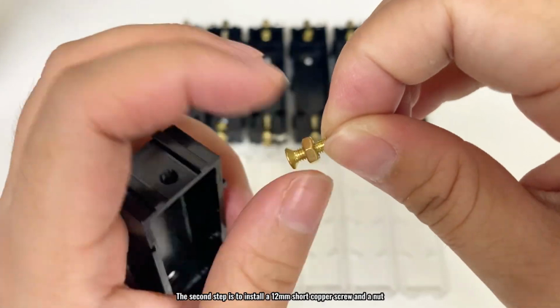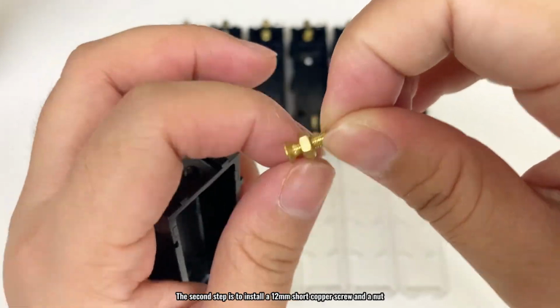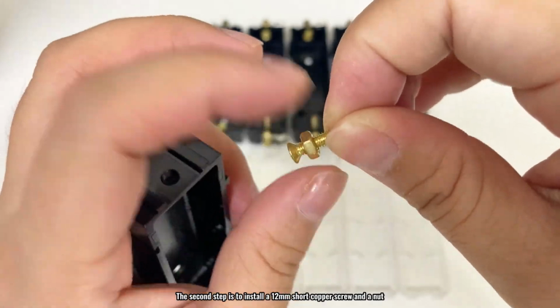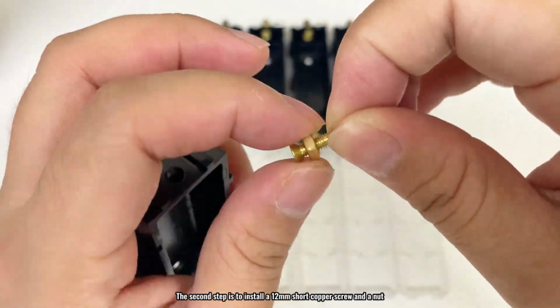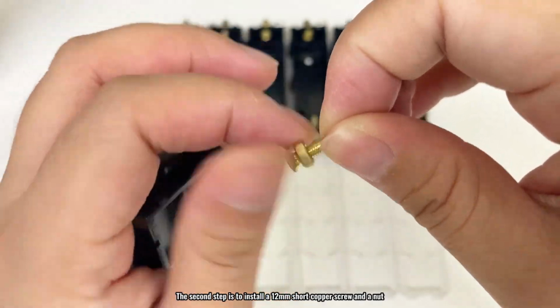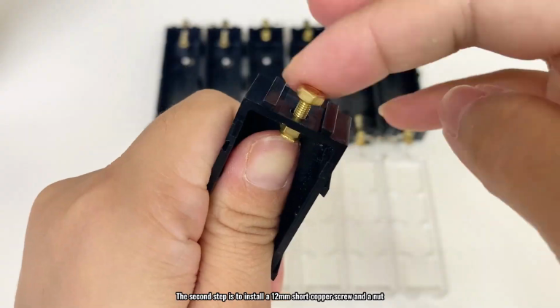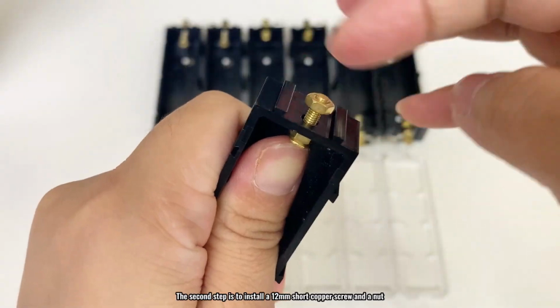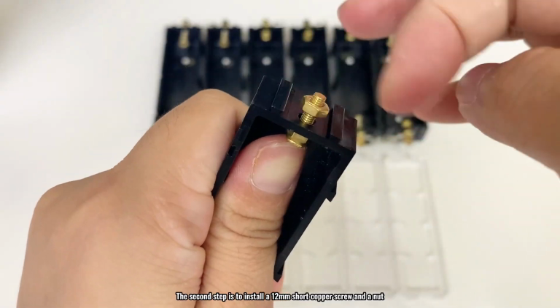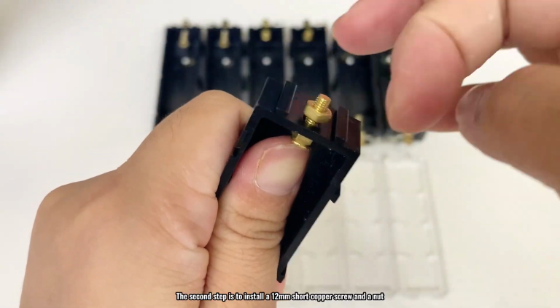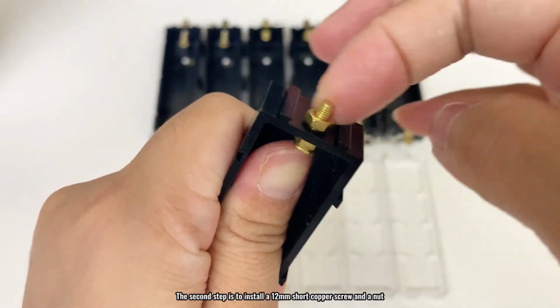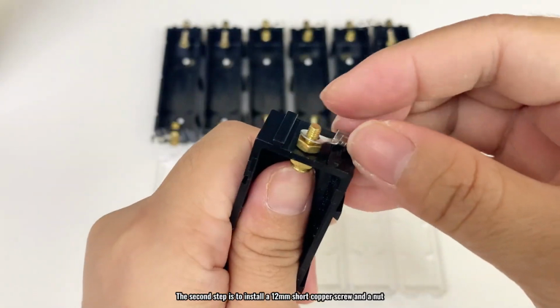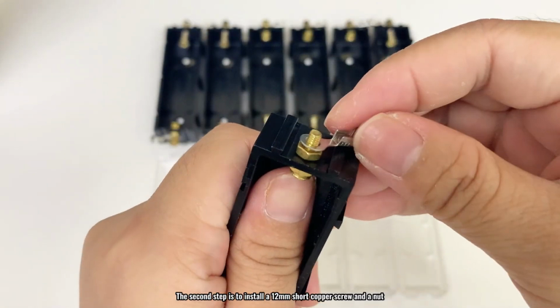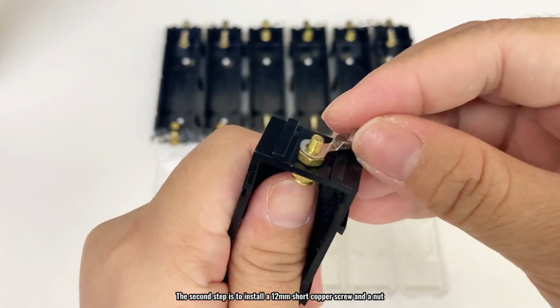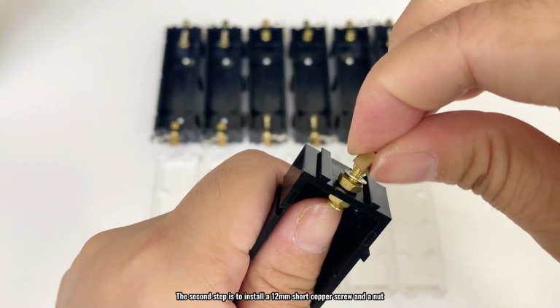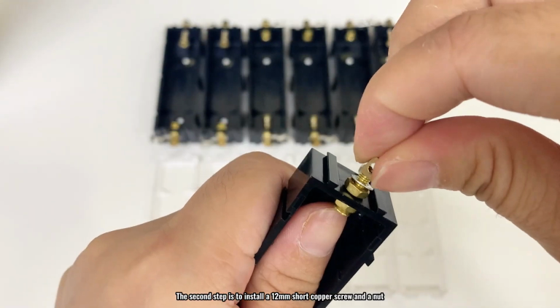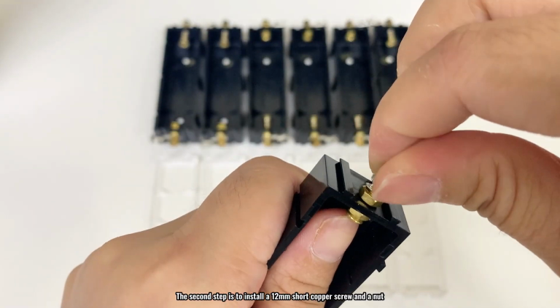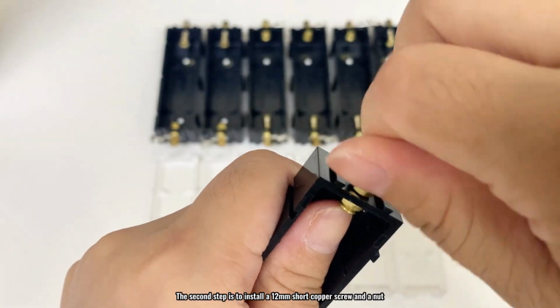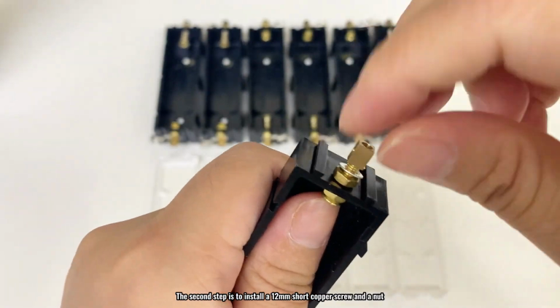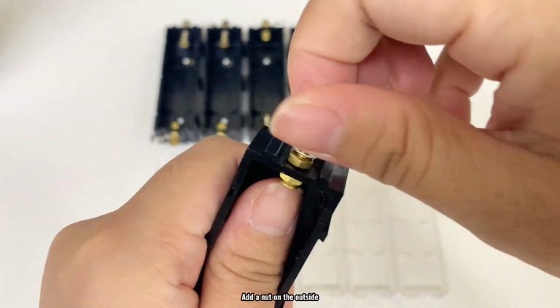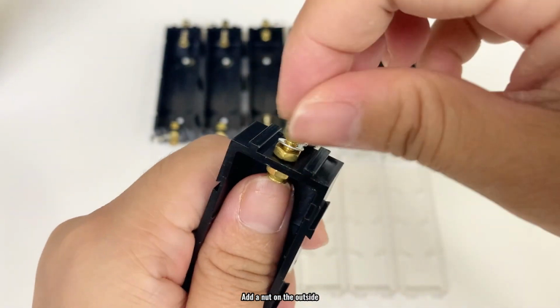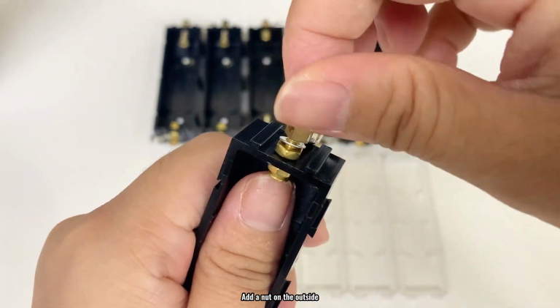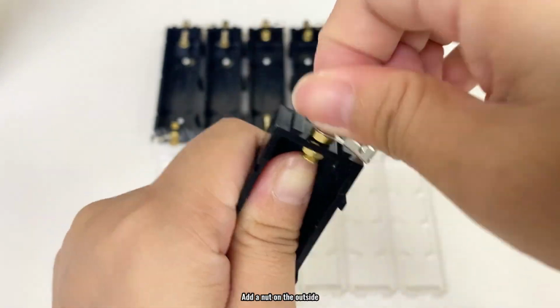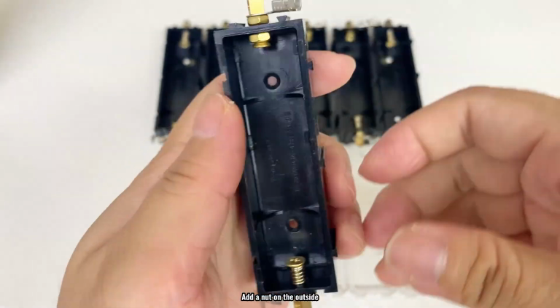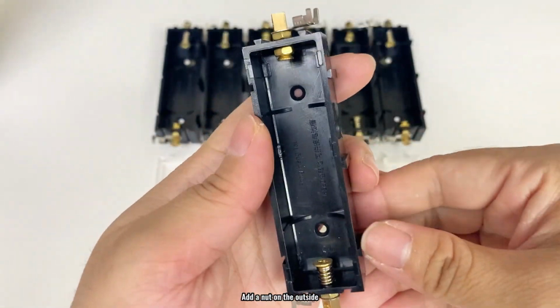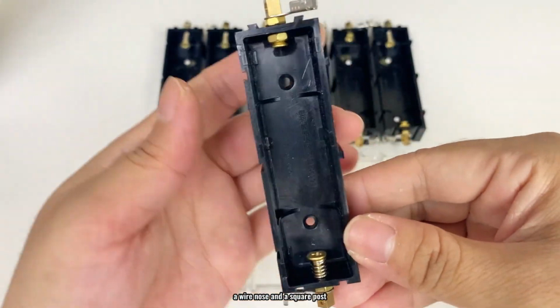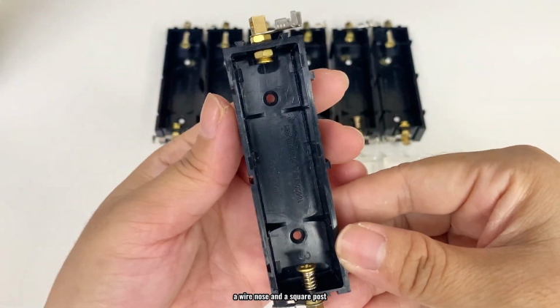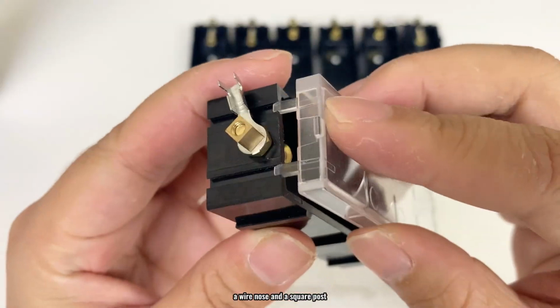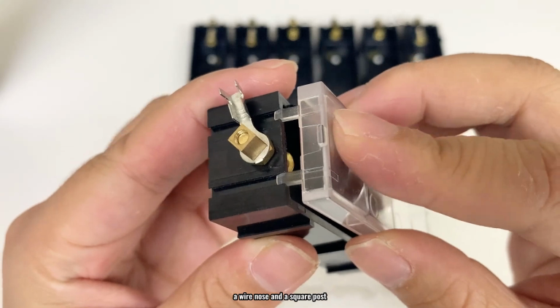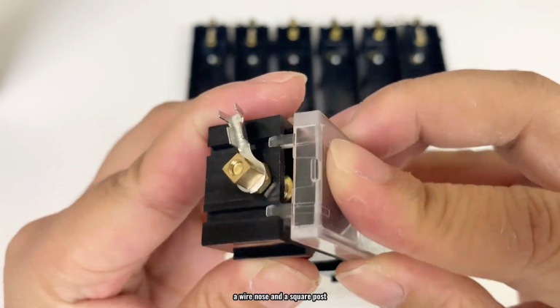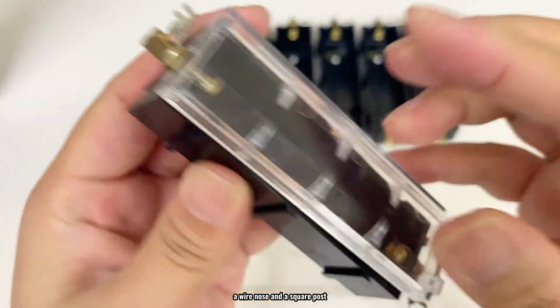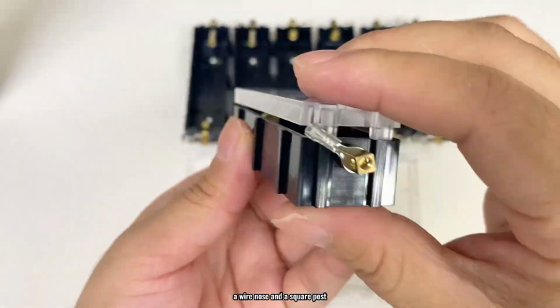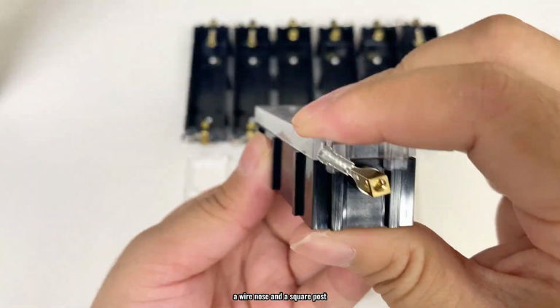The second step is to install a 12mm short copper screw and a nut. Add a nut on the outside, a wire nose, and a square post.